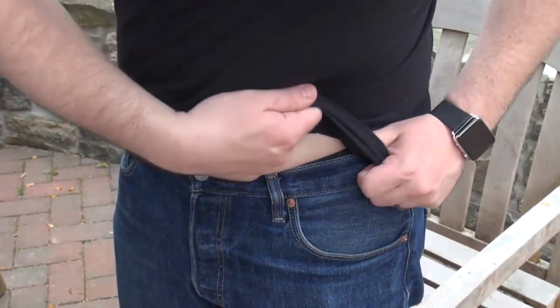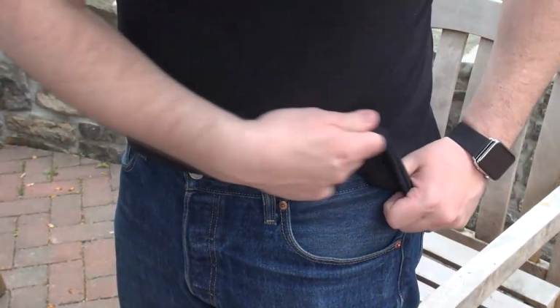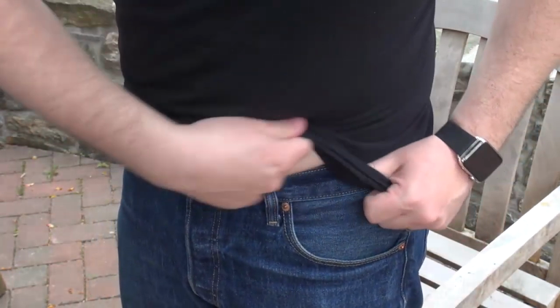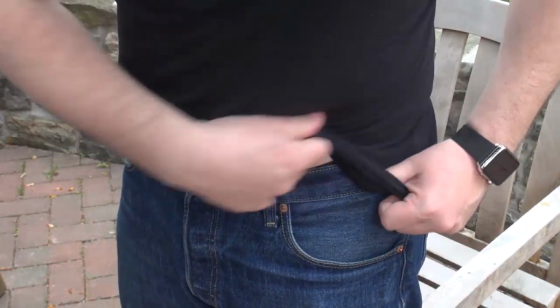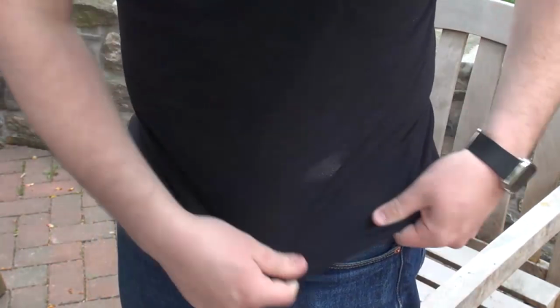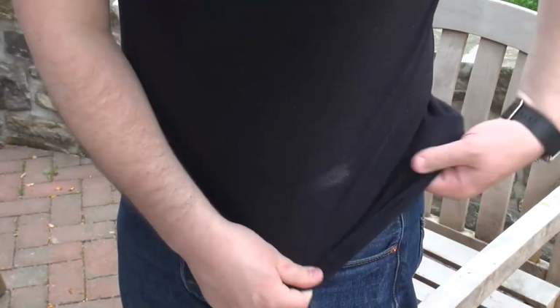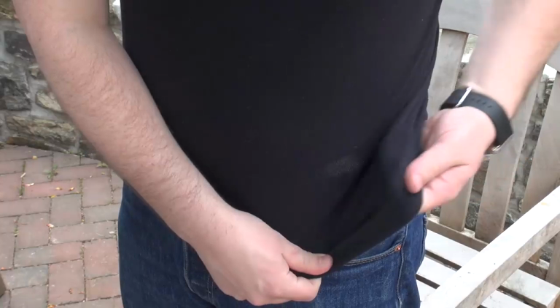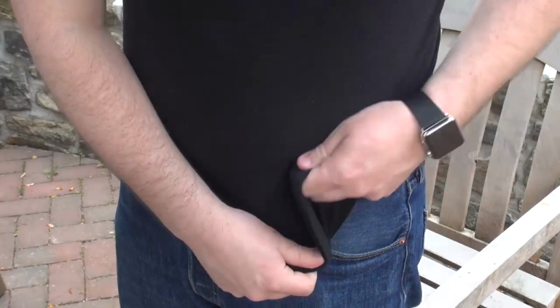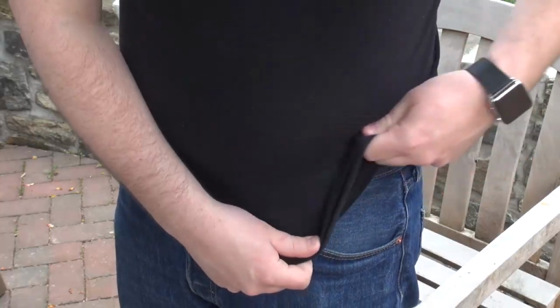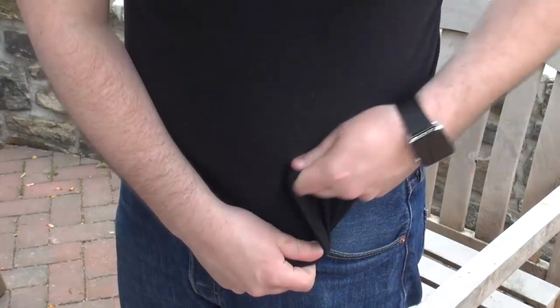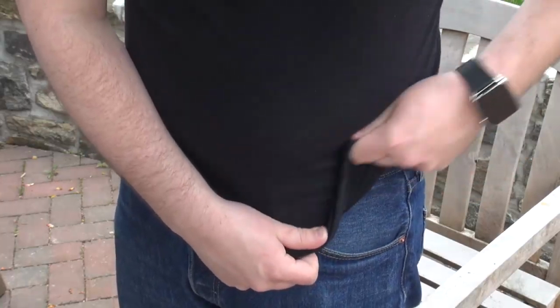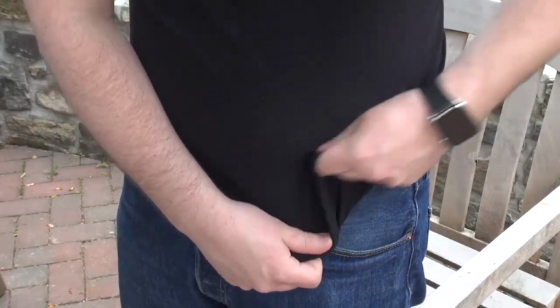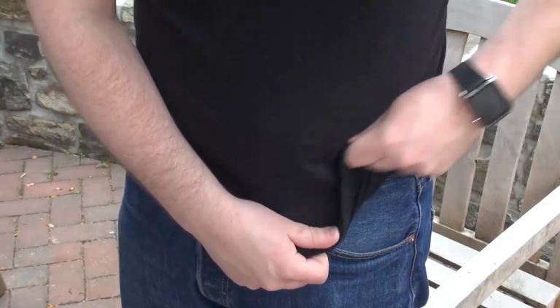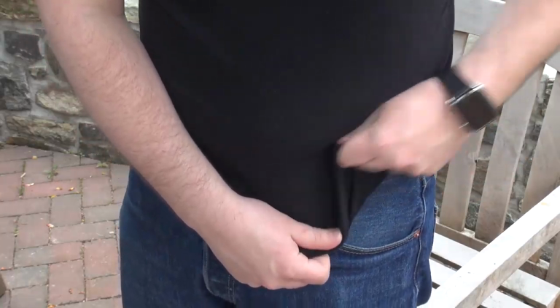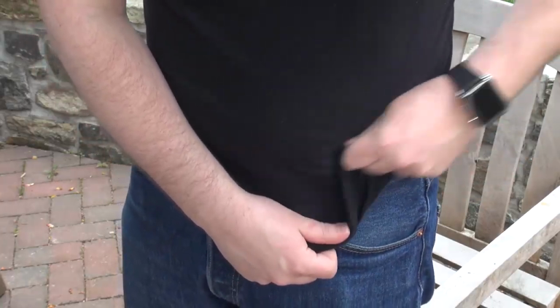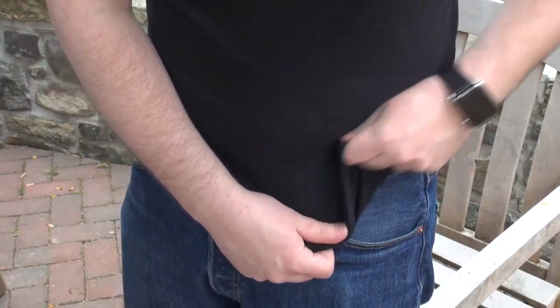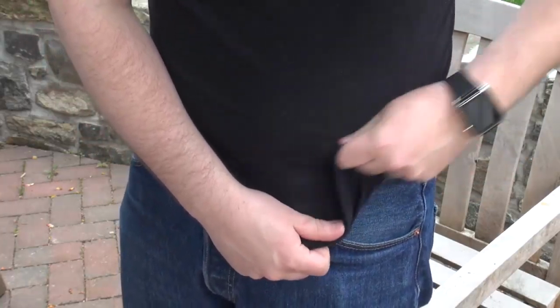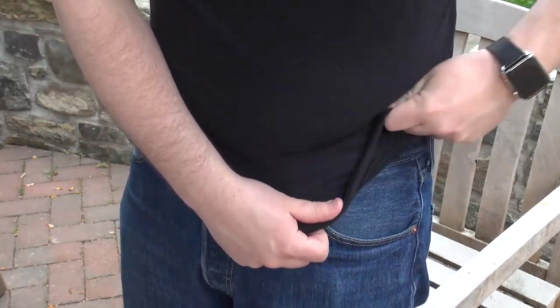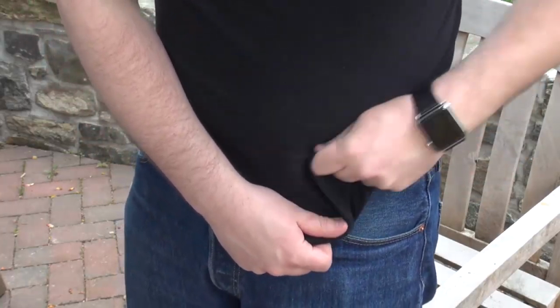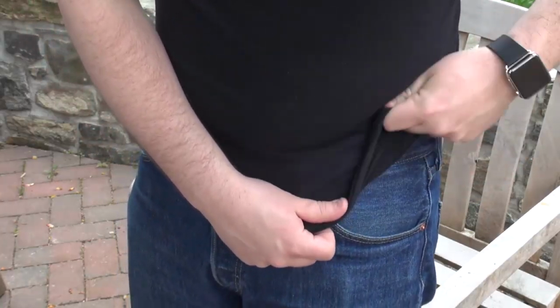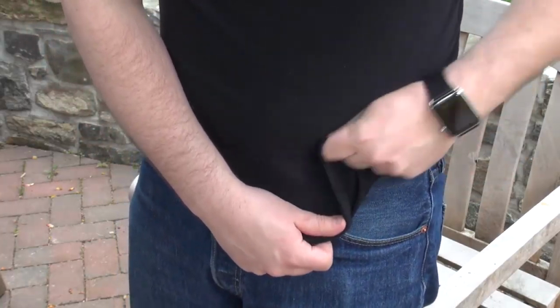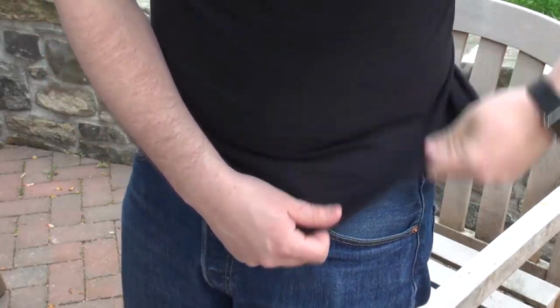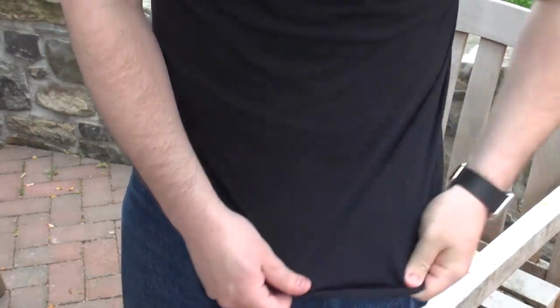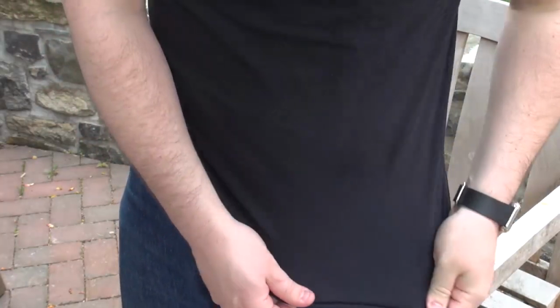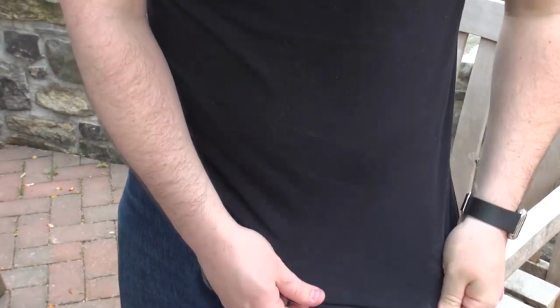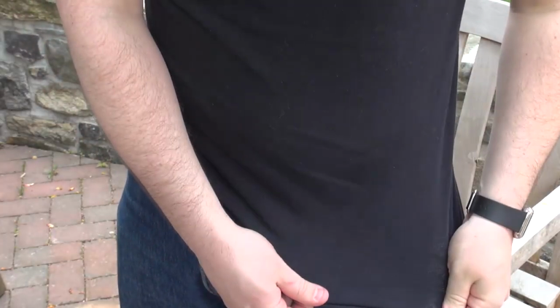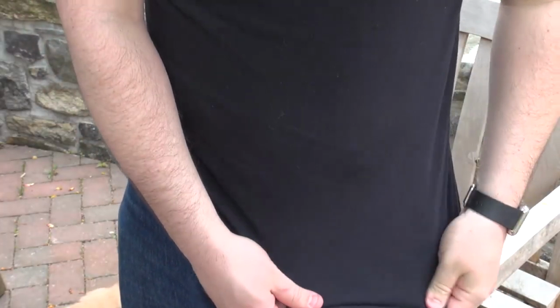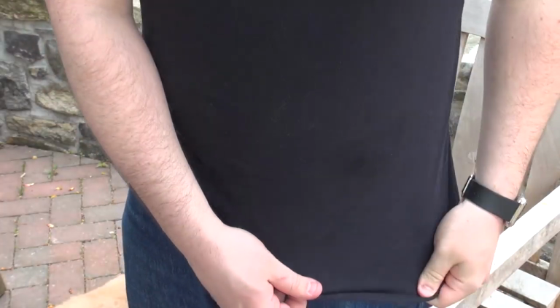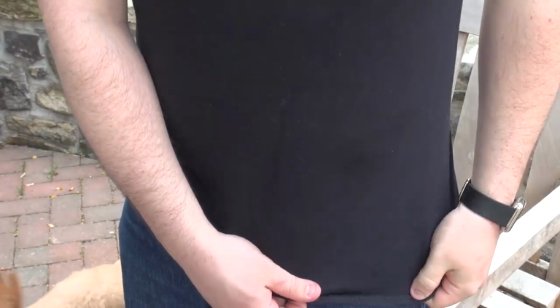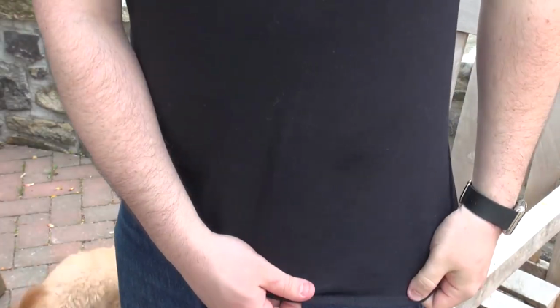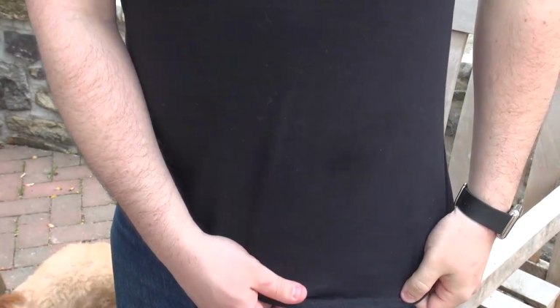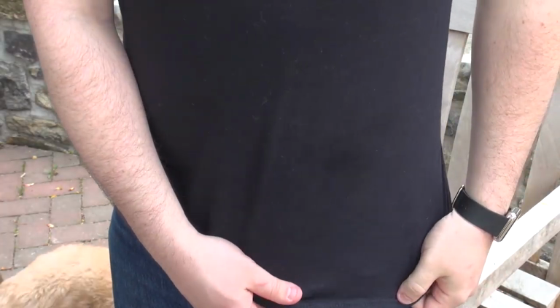Deodorant — use a clean part of the shirt to rub away the residue.